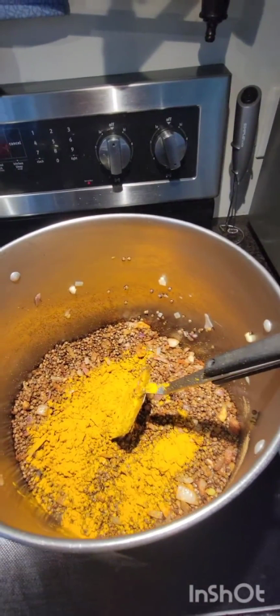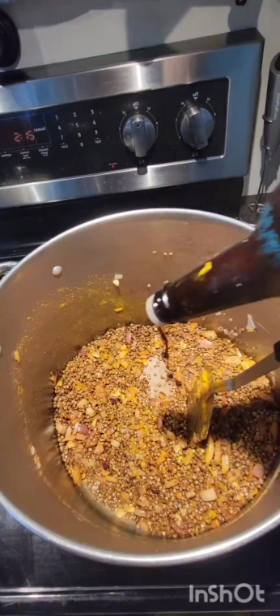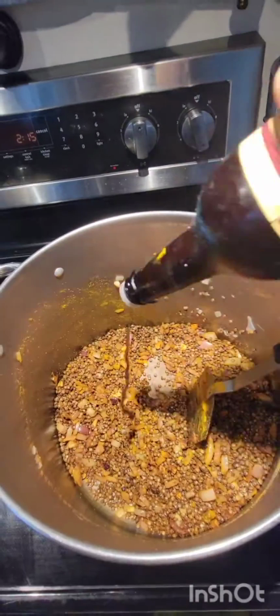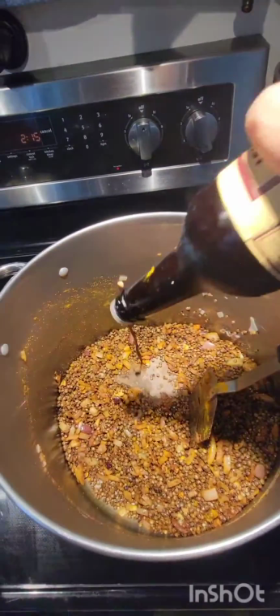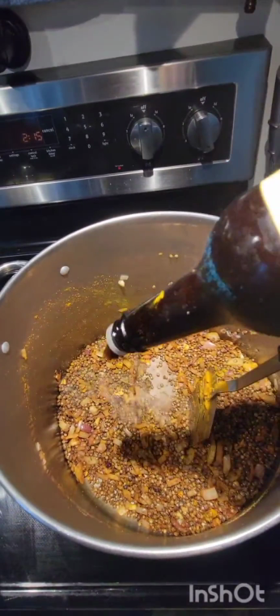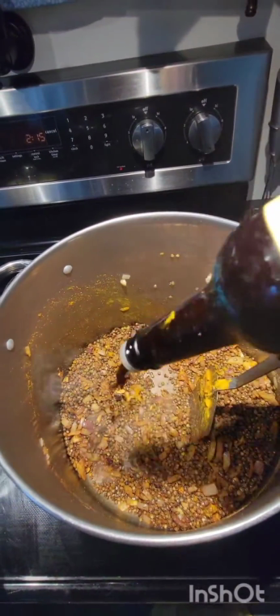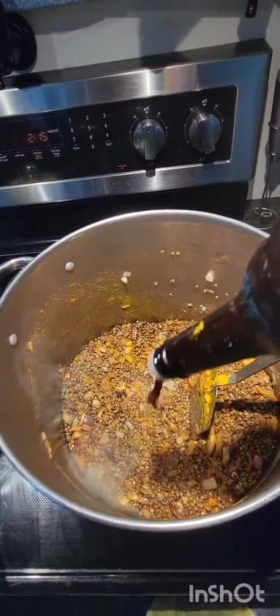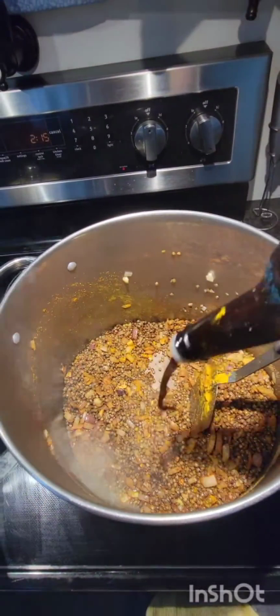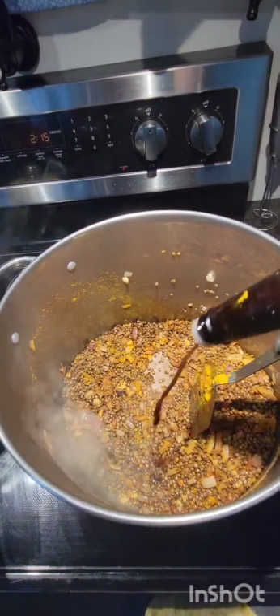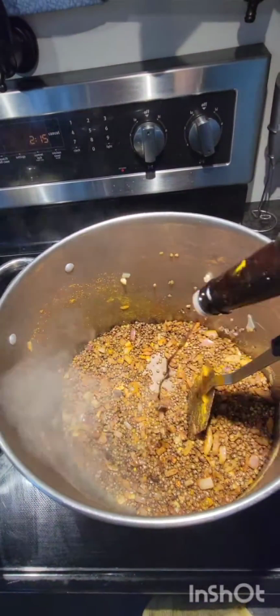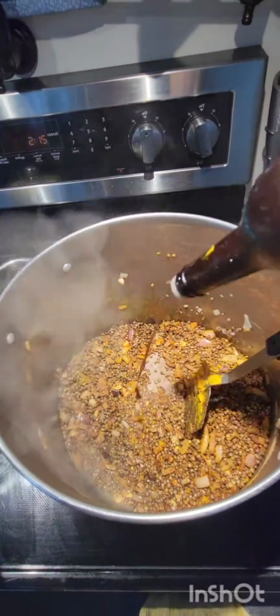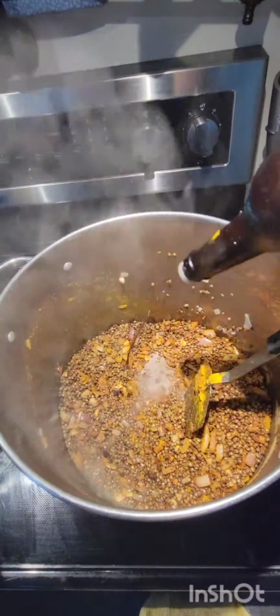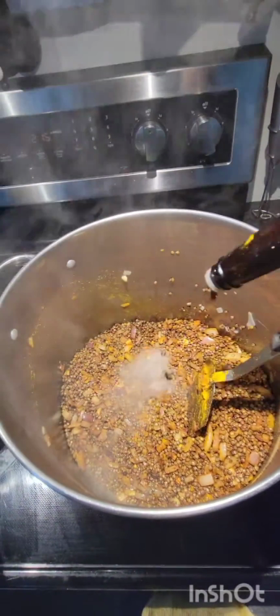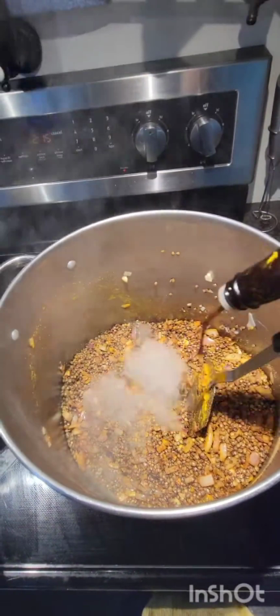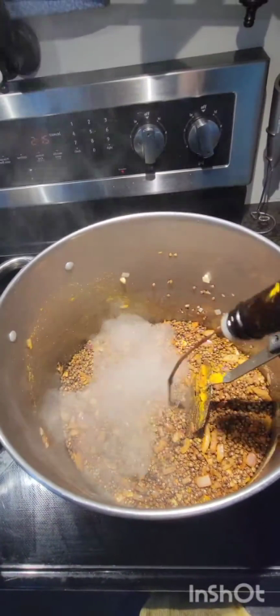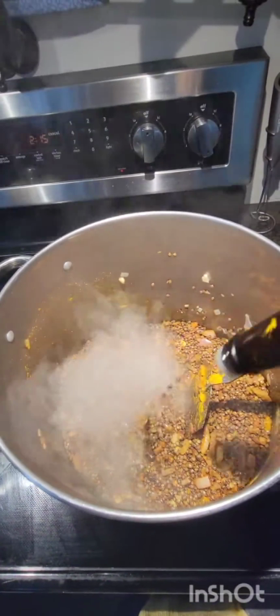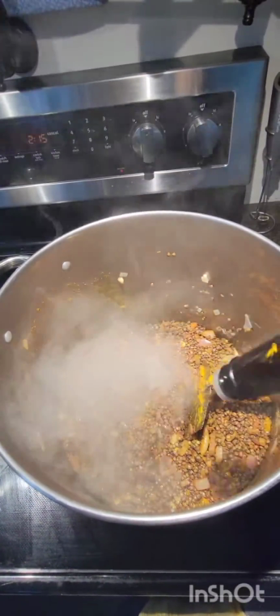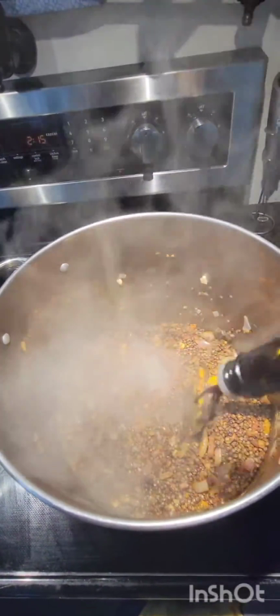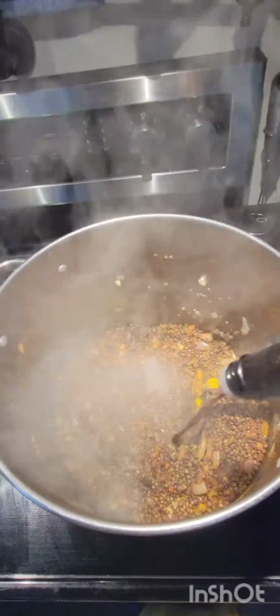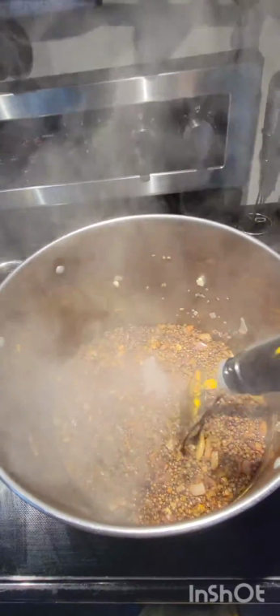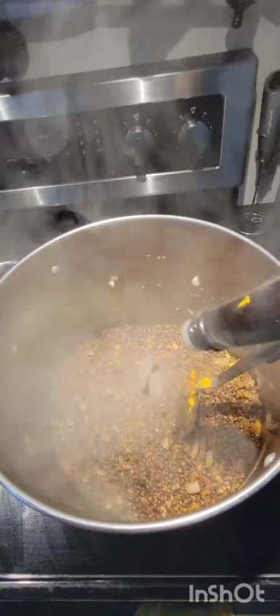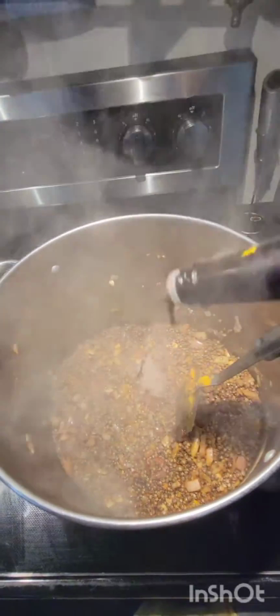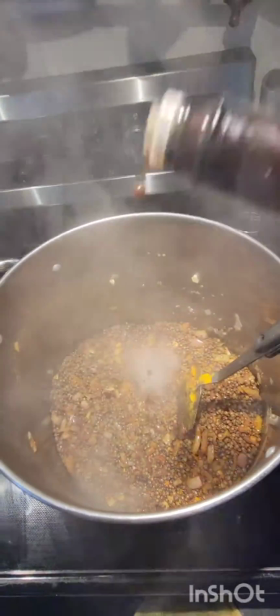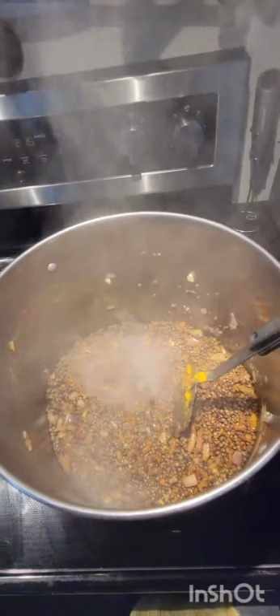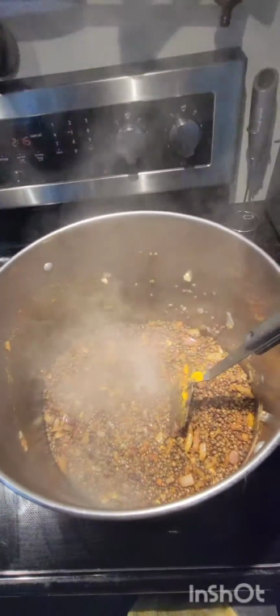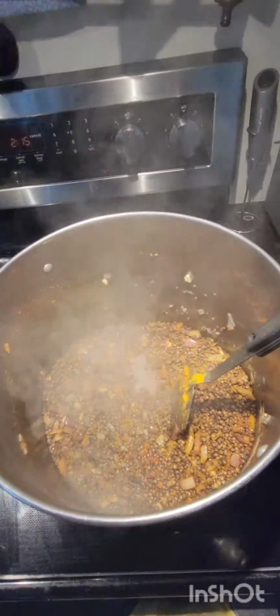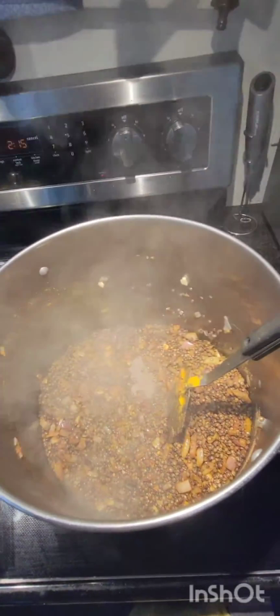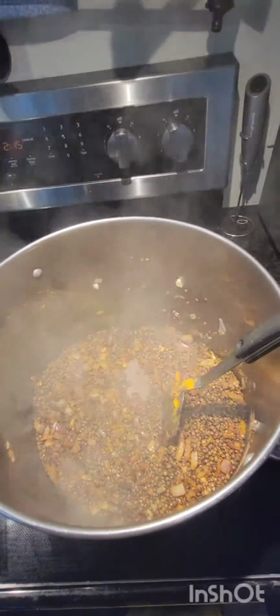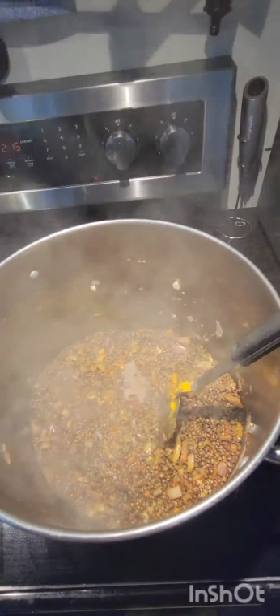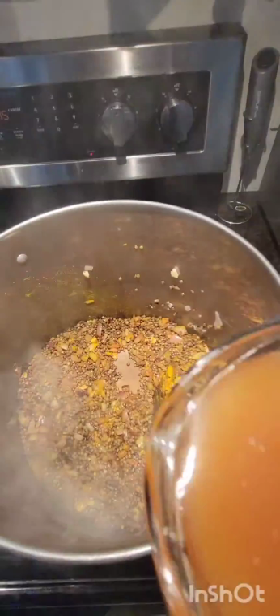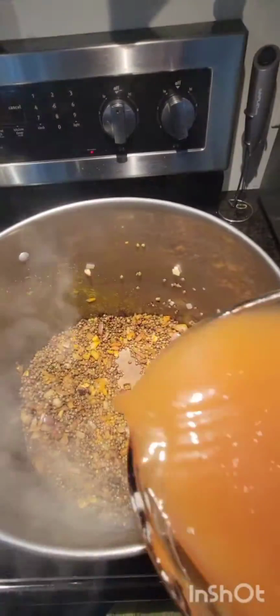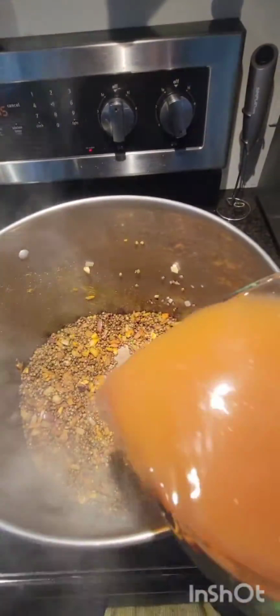Worcestershire sauce — oh, it's been hot in there. Then the veggie broth.